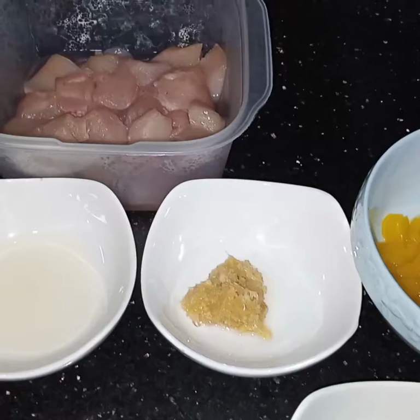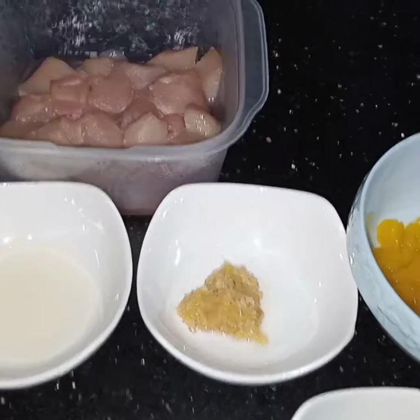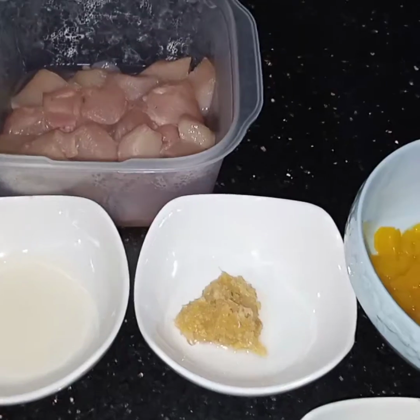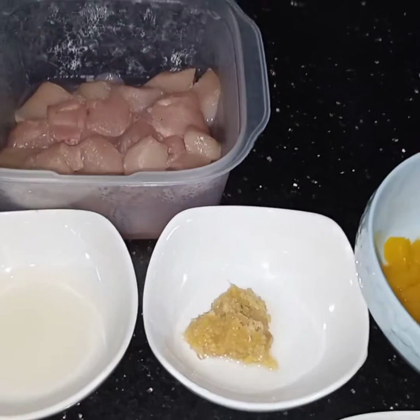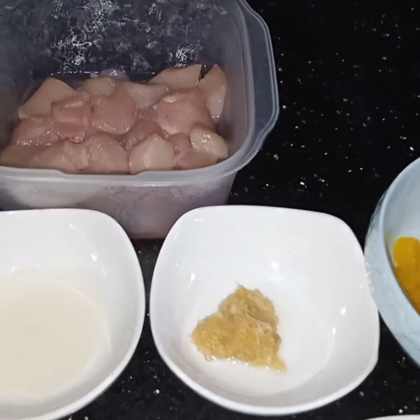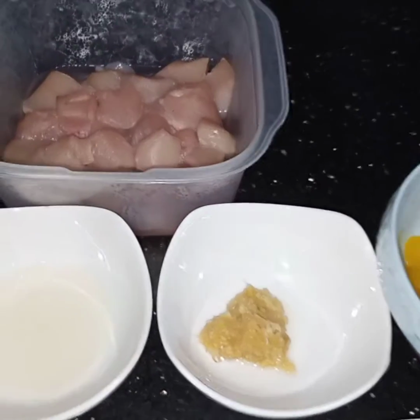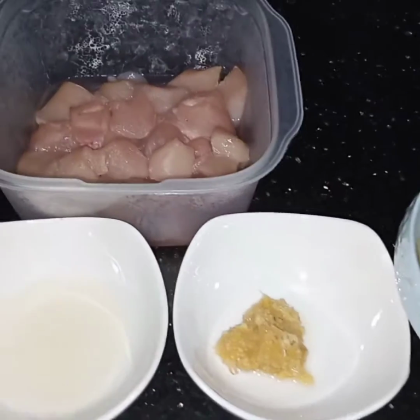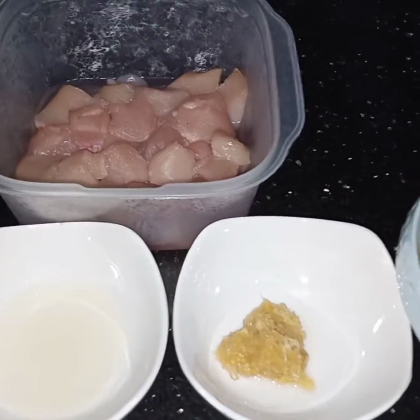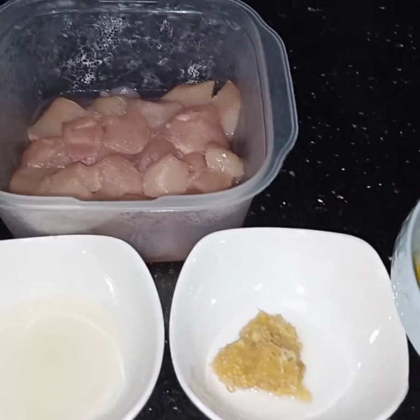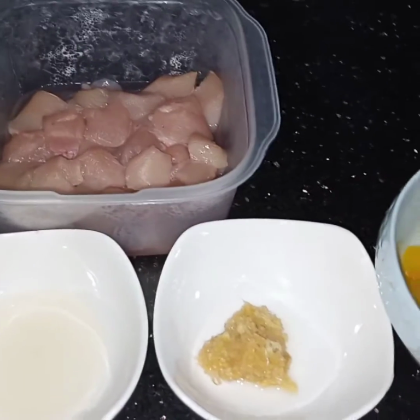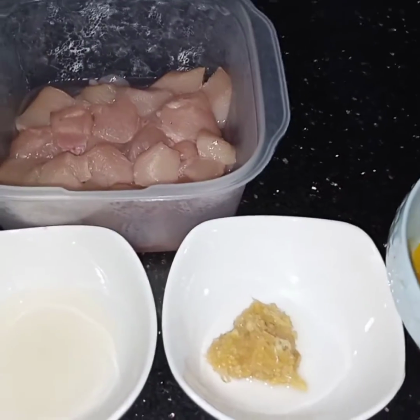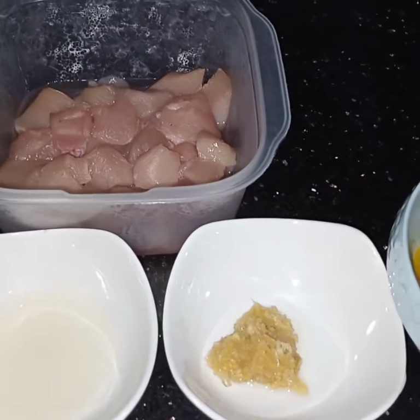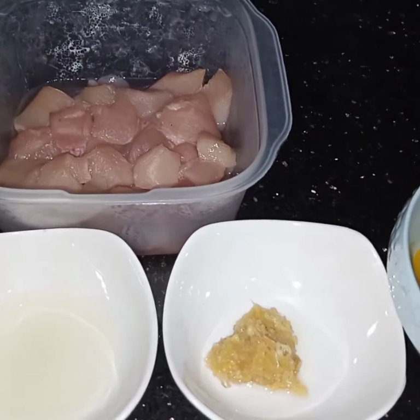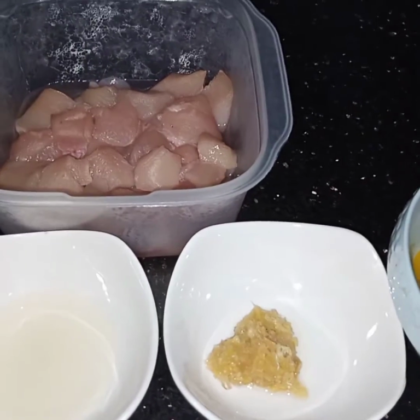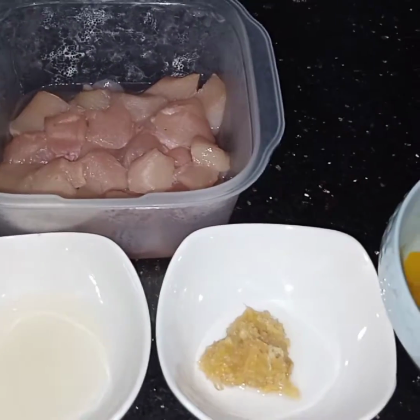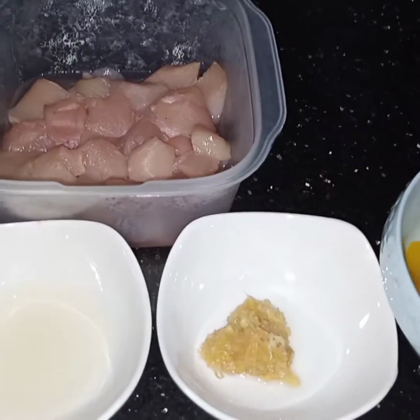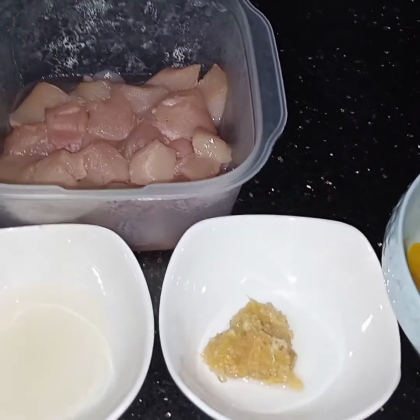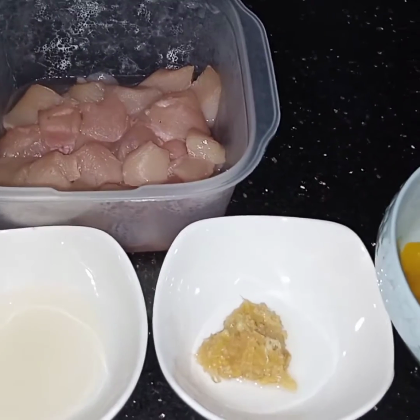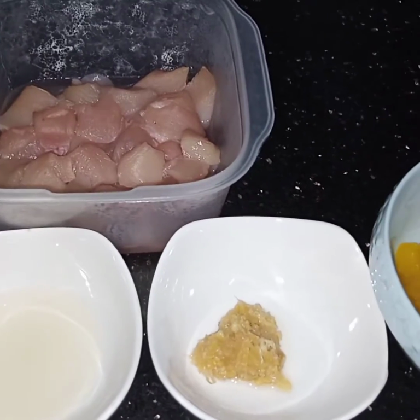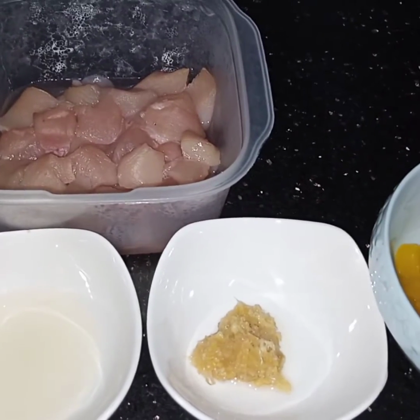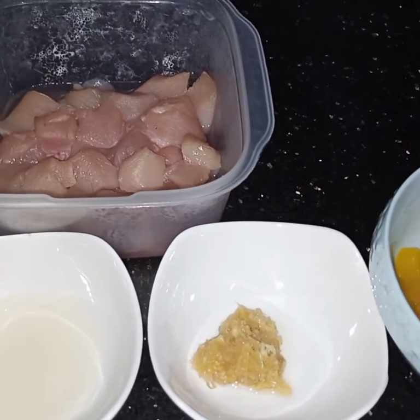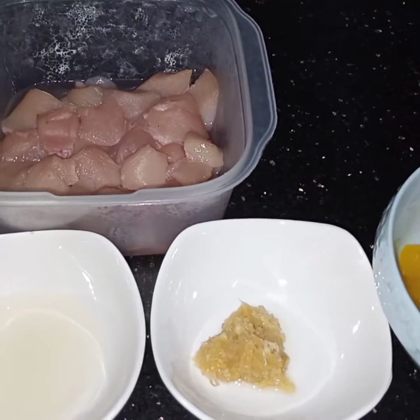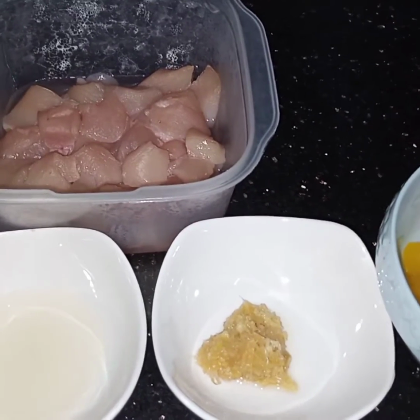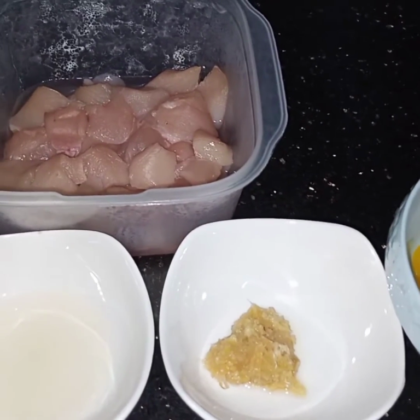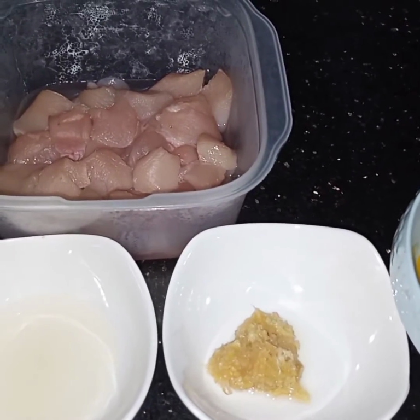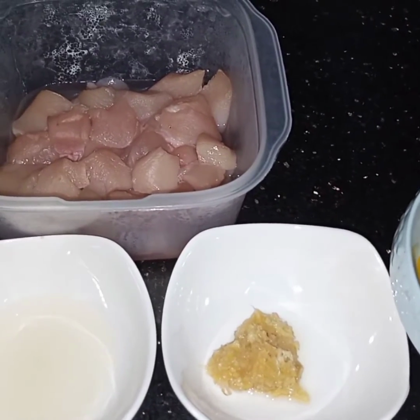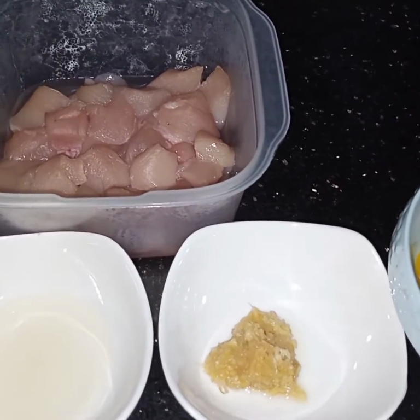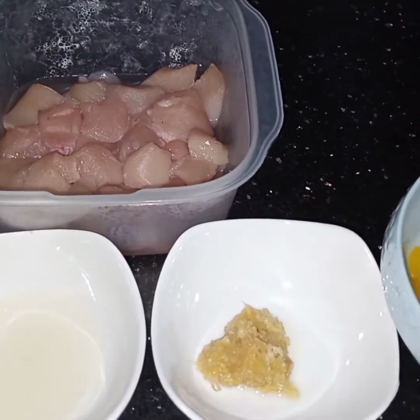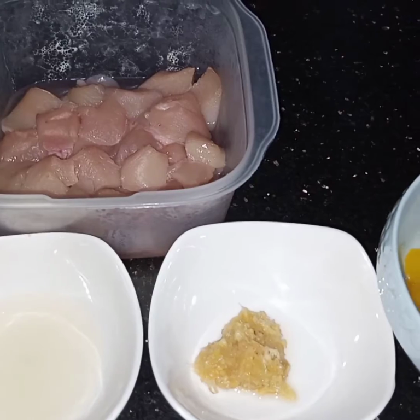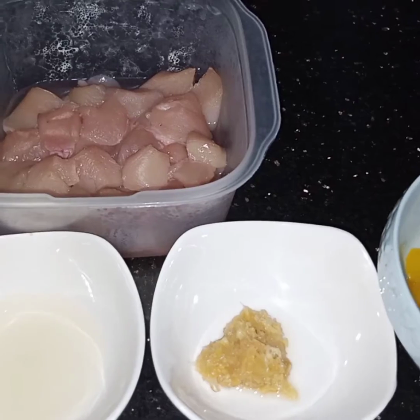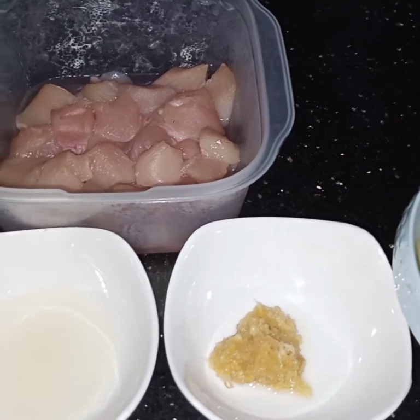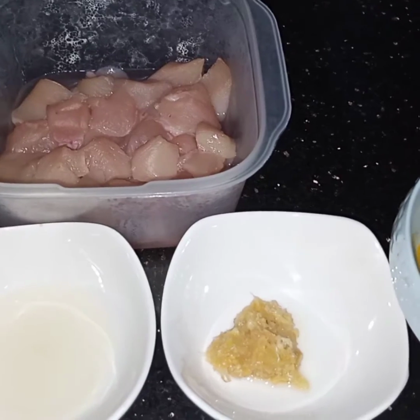Bismillahirrahmanirrahim. Assalamualaikum. Today I am making Kam Puri Biryani.